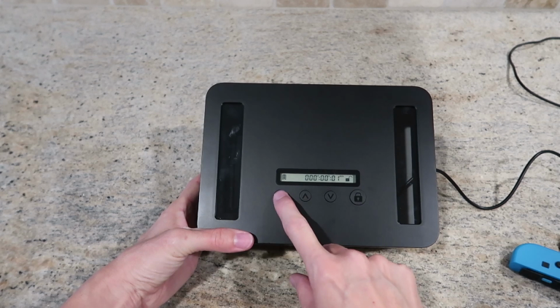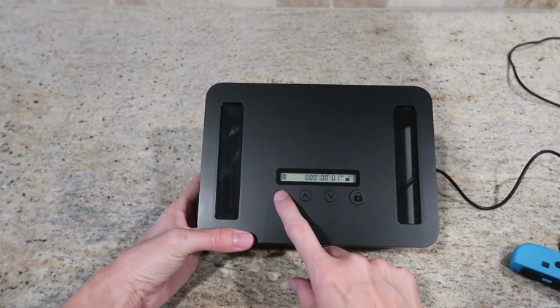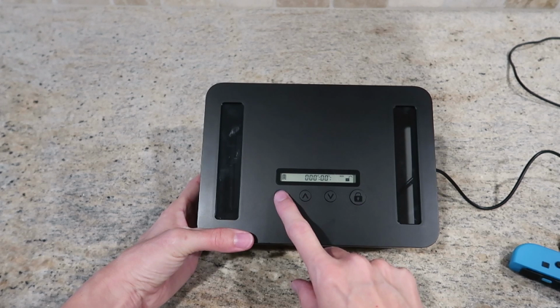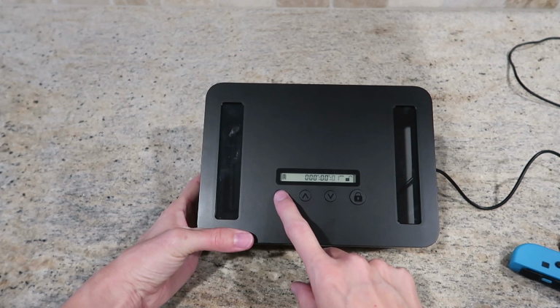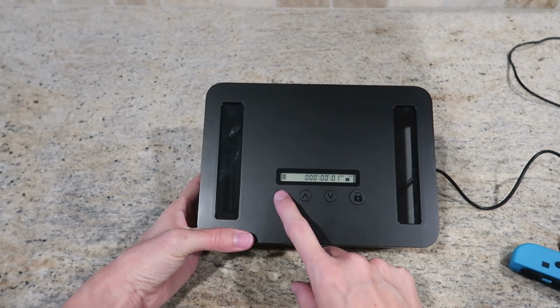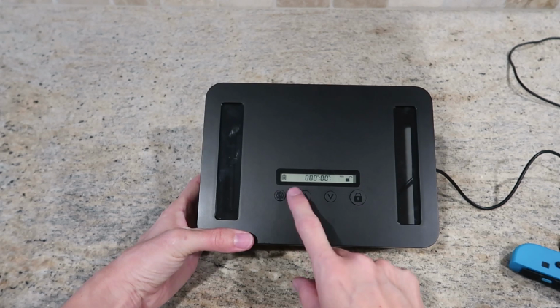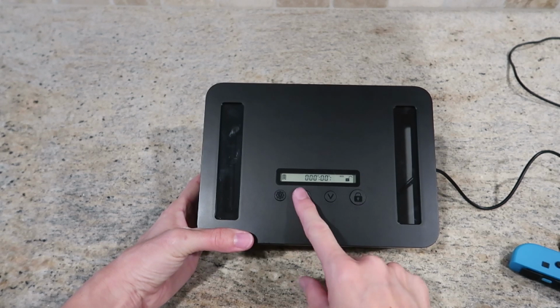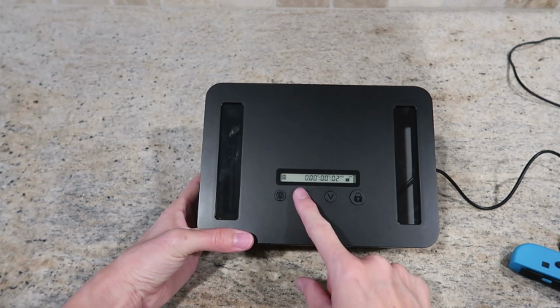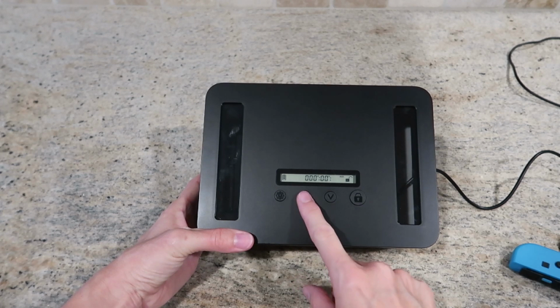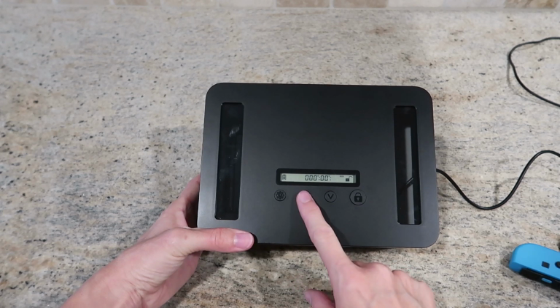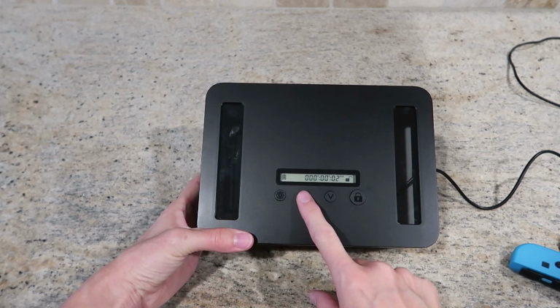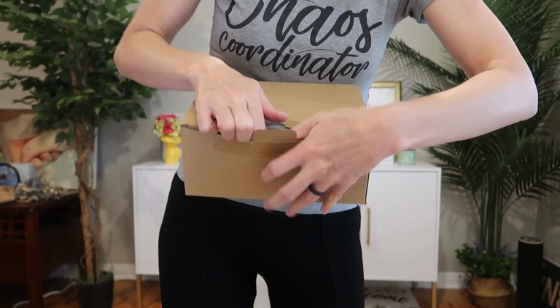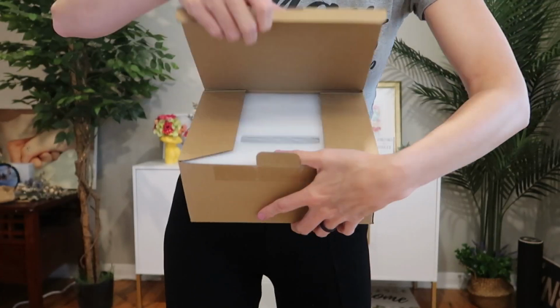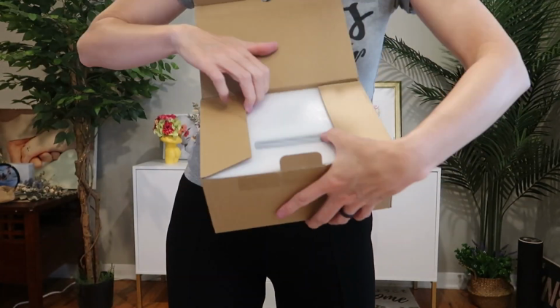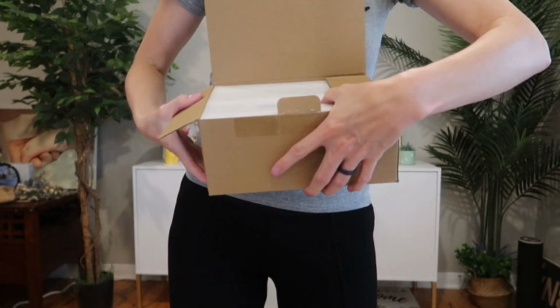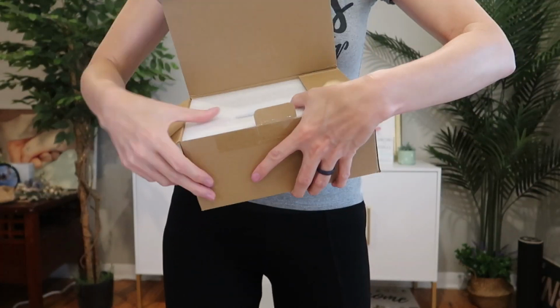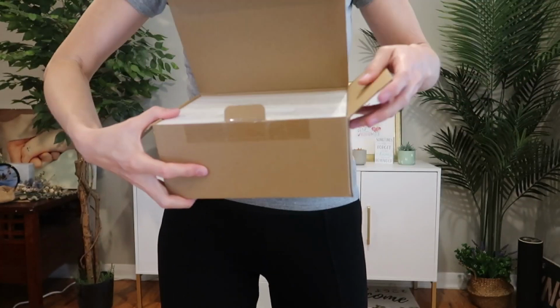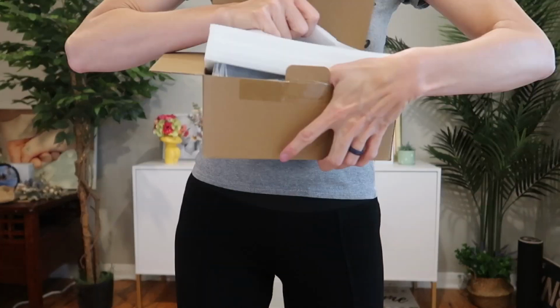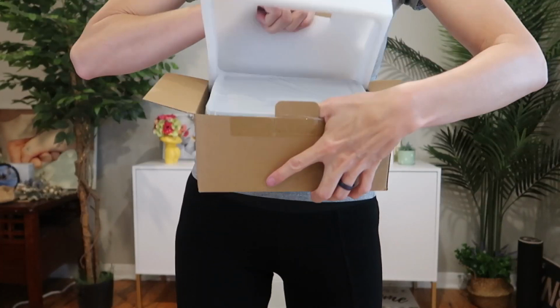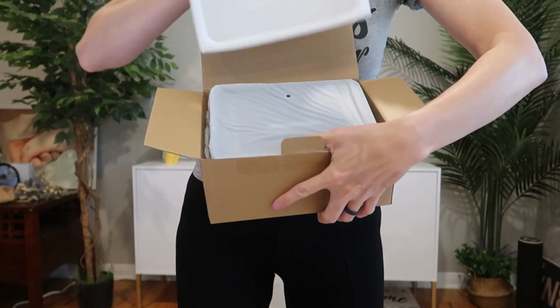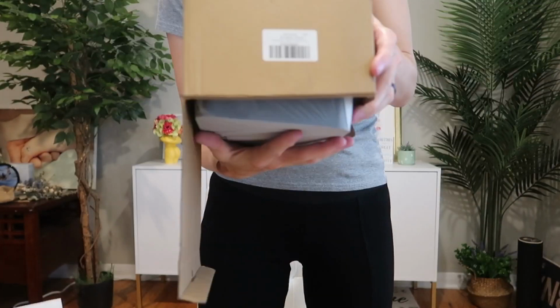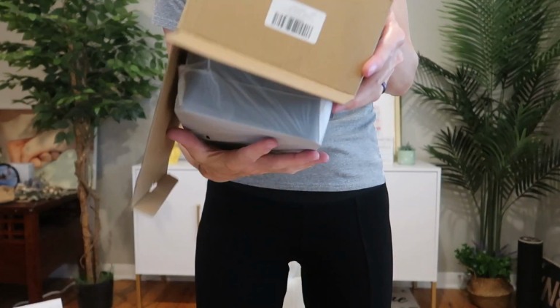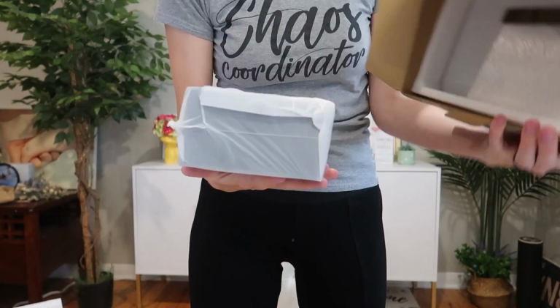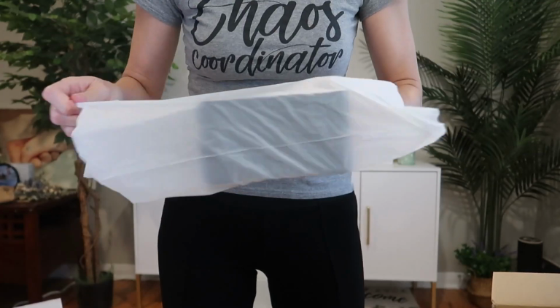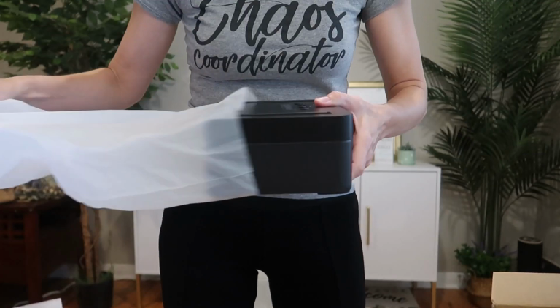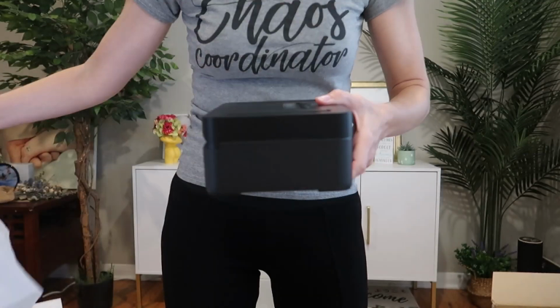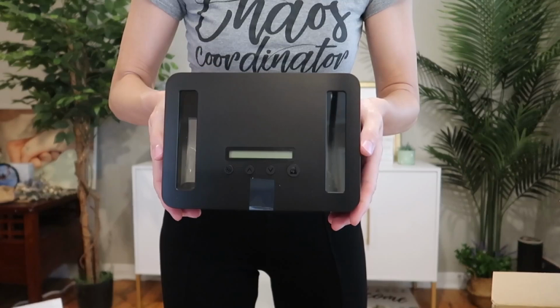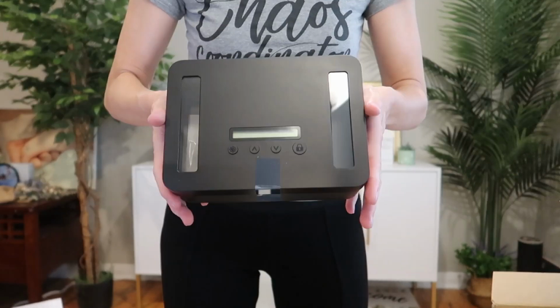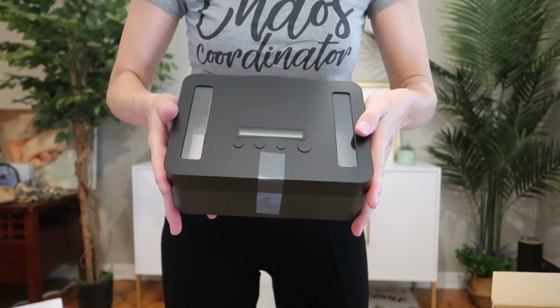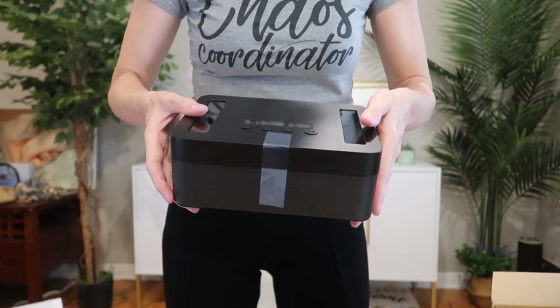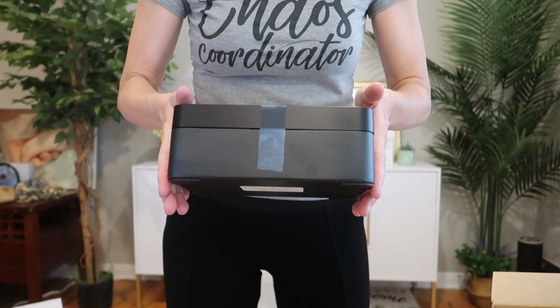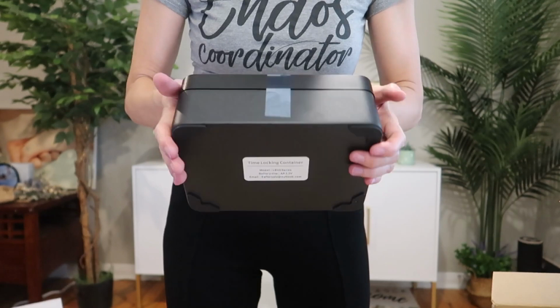I was just sent this metal lock box with timer to review from Starseeky, so let's take a look and try it out.